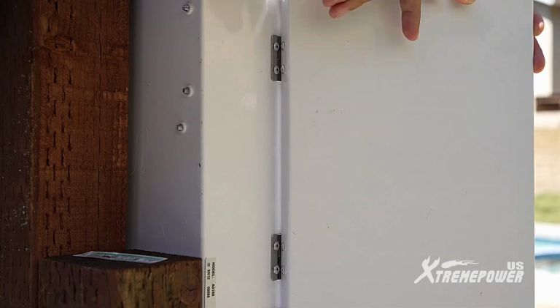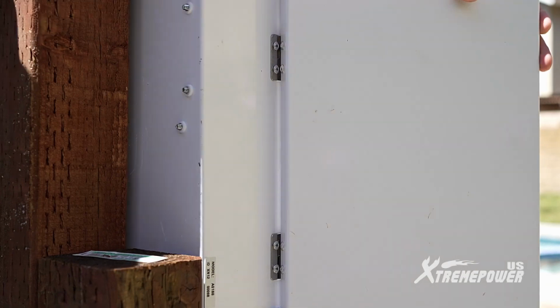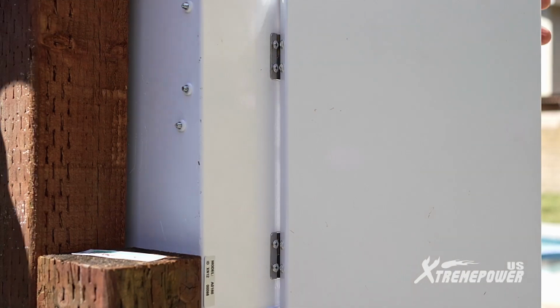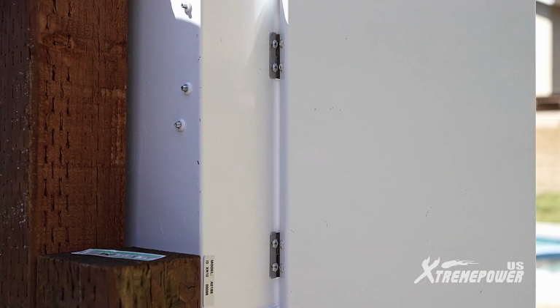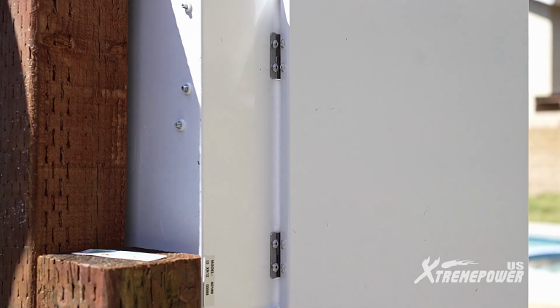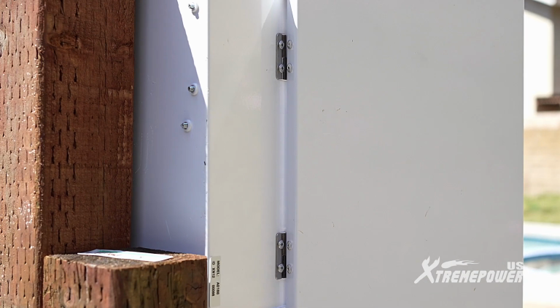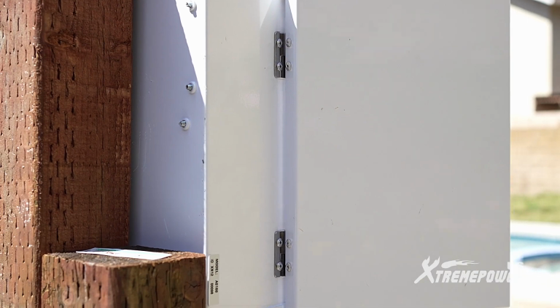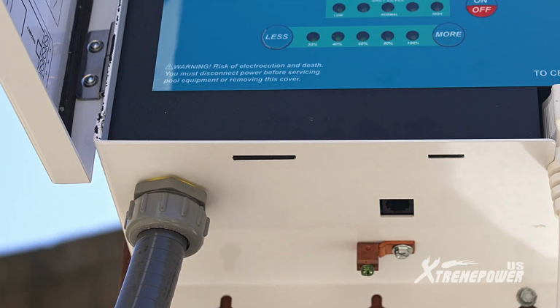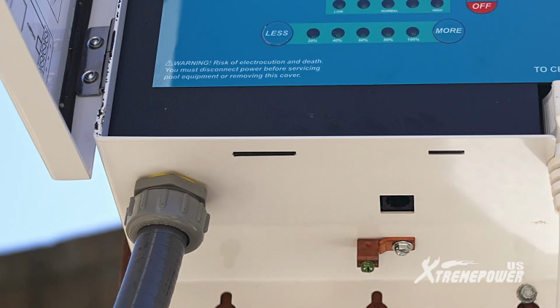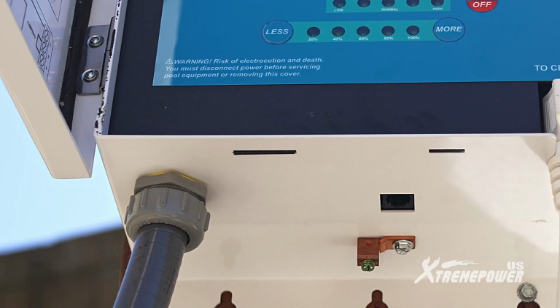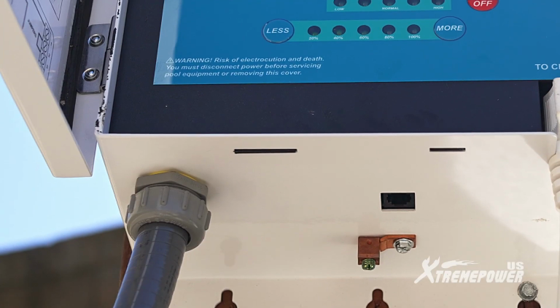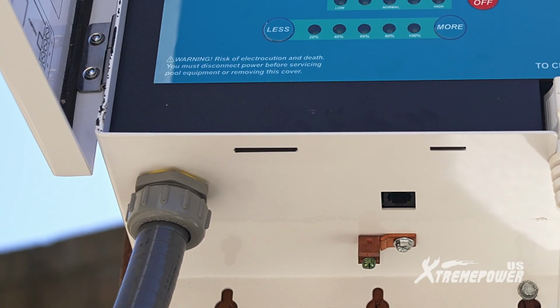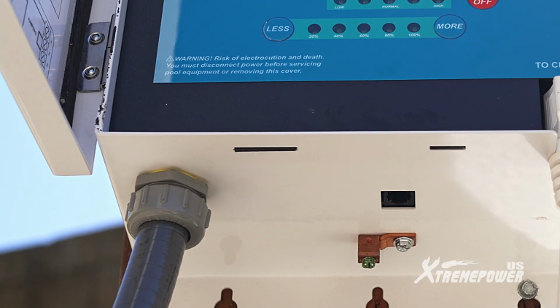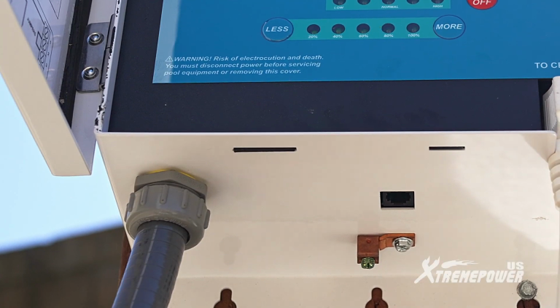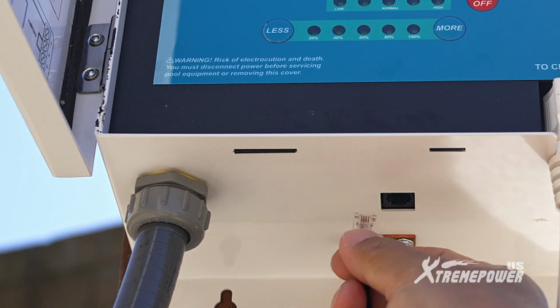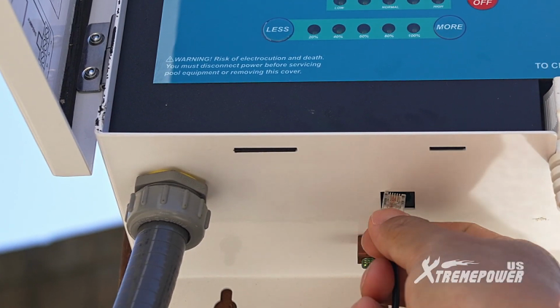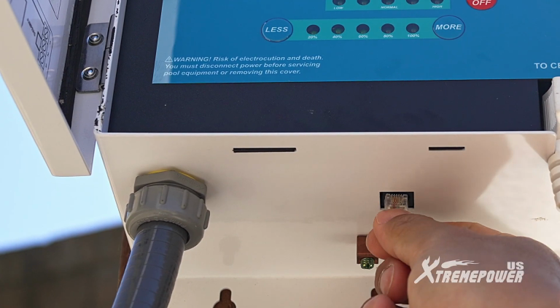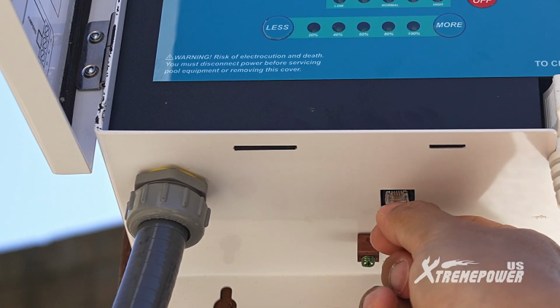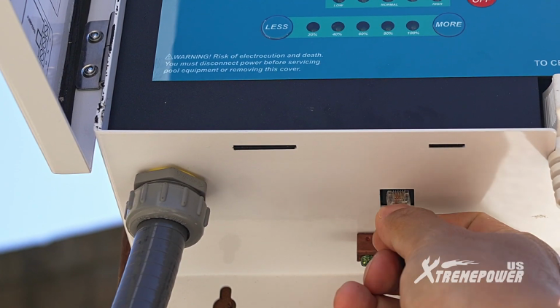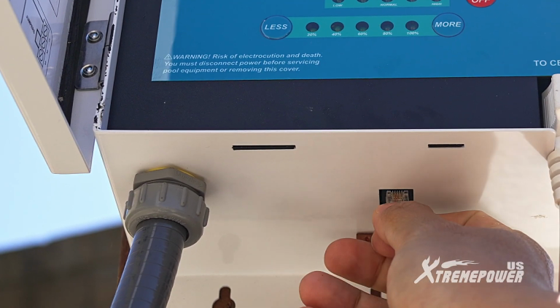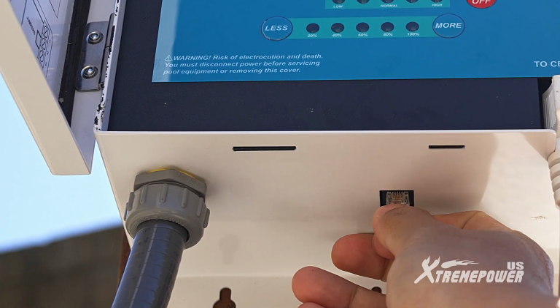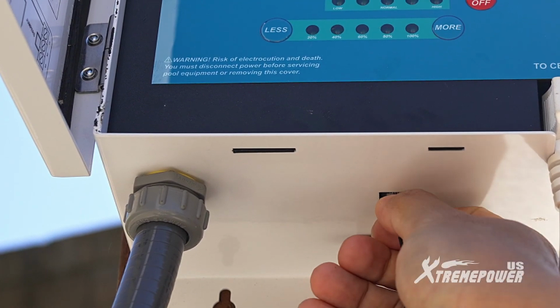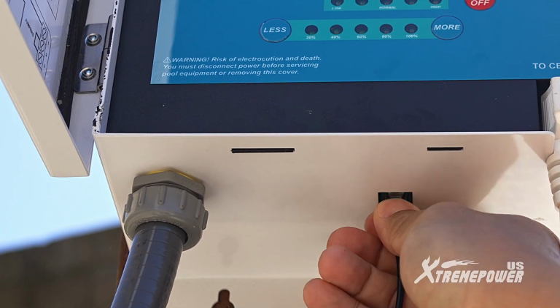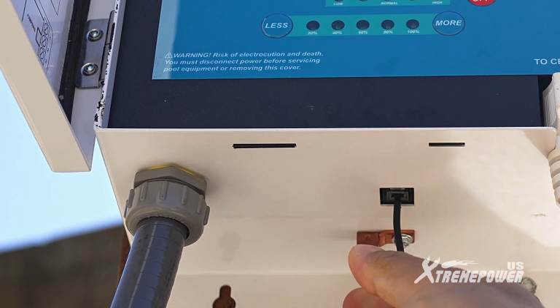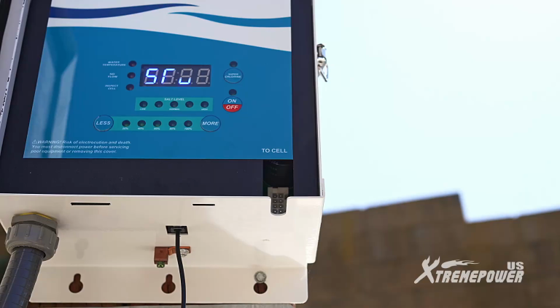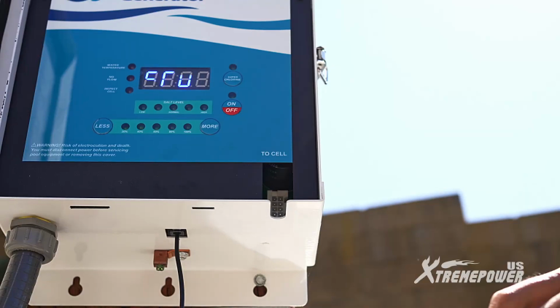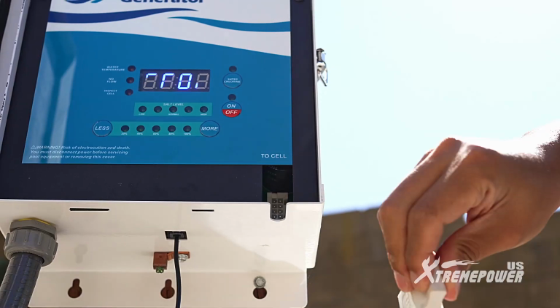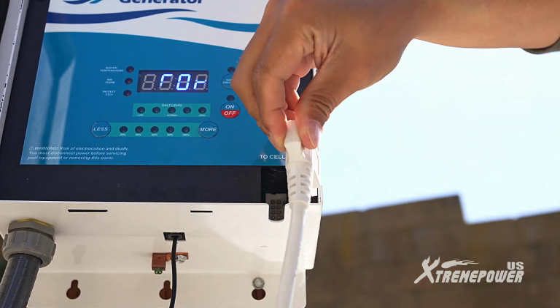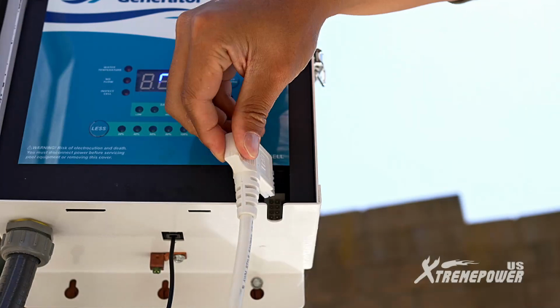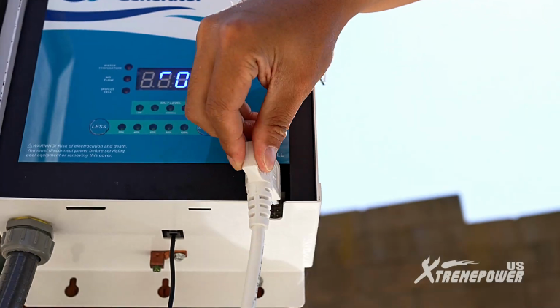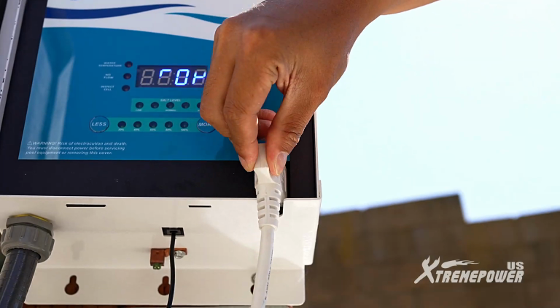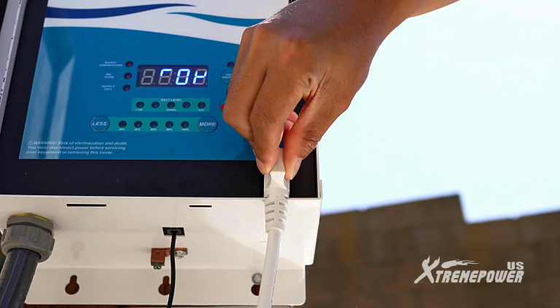Replace the panel face cover and secure it with two face panel screws. Finally, put the panel door back on and connect the flow switch cable and the salt cell cable to the control panel.